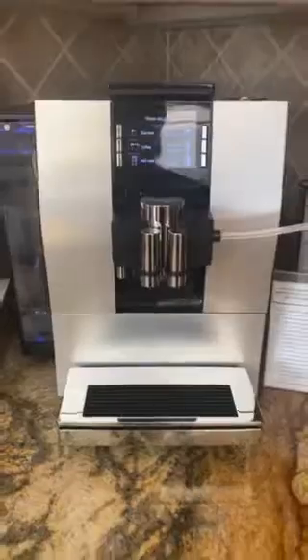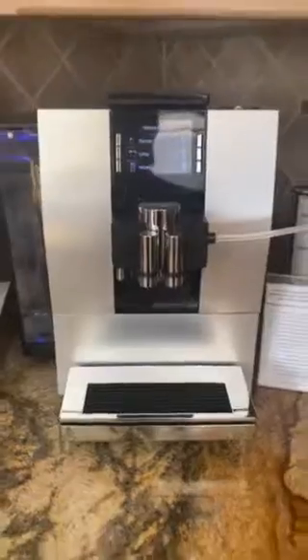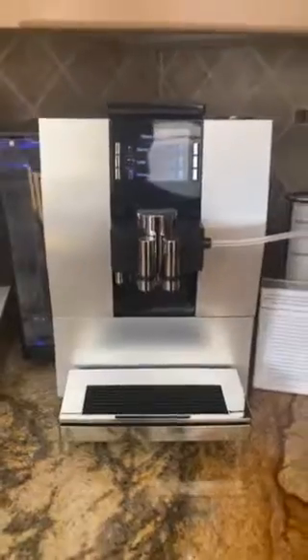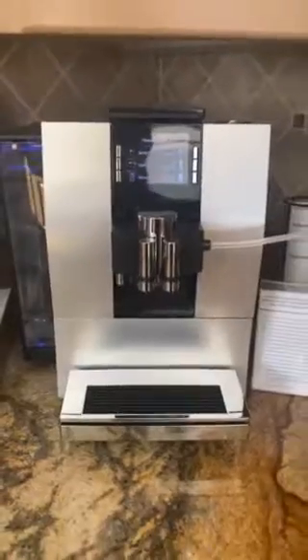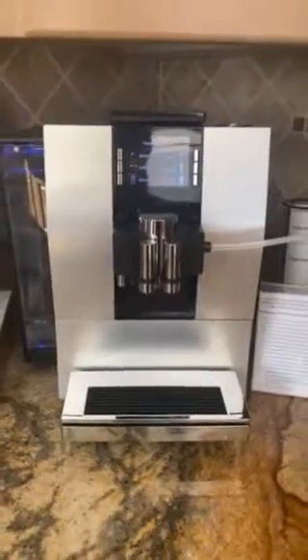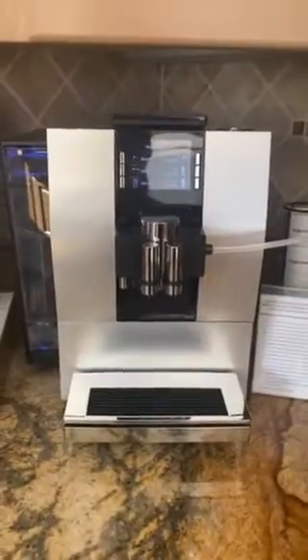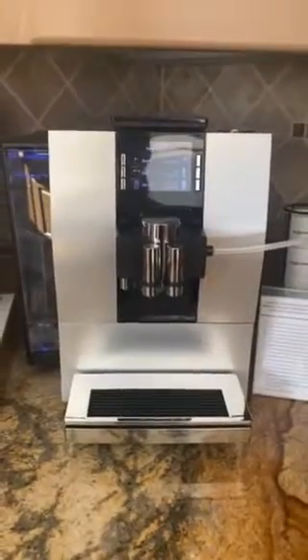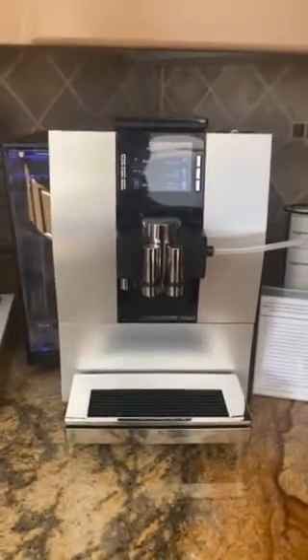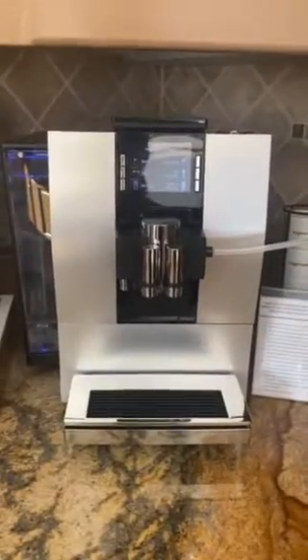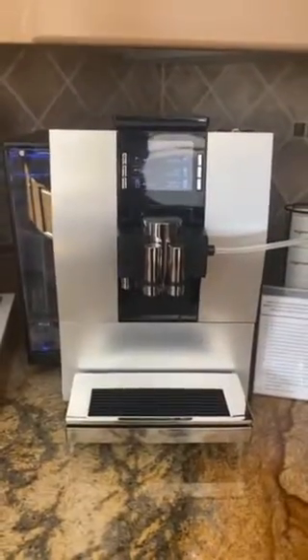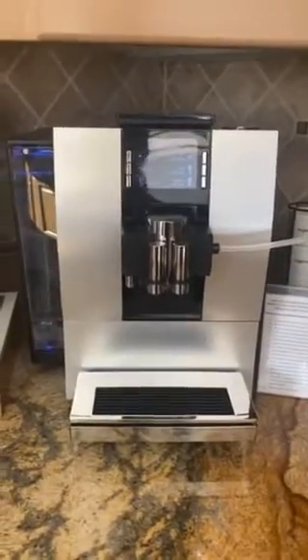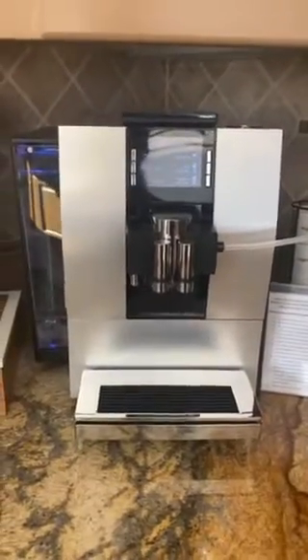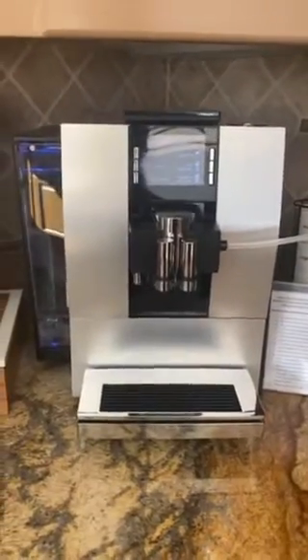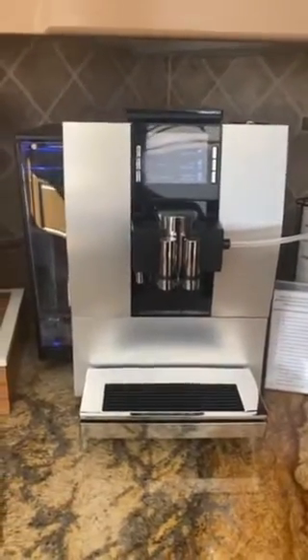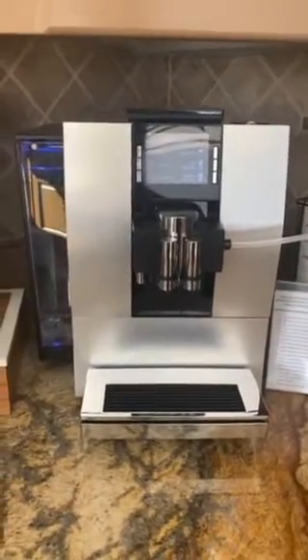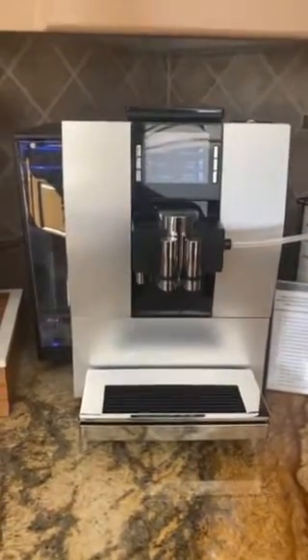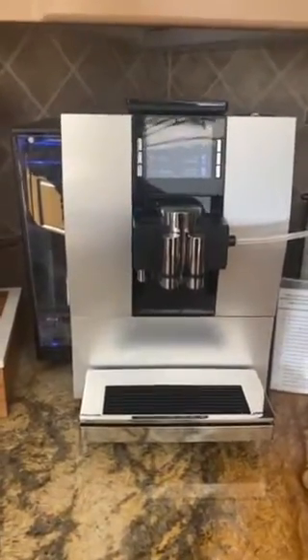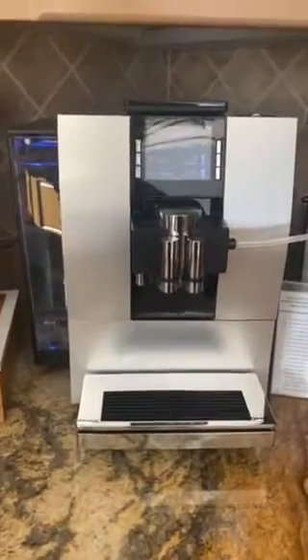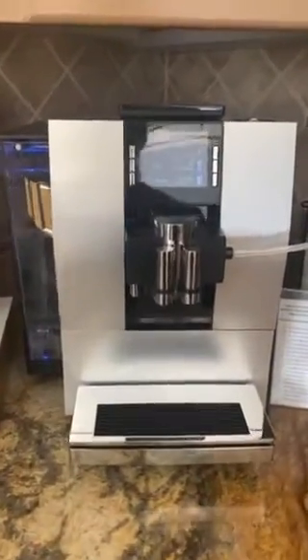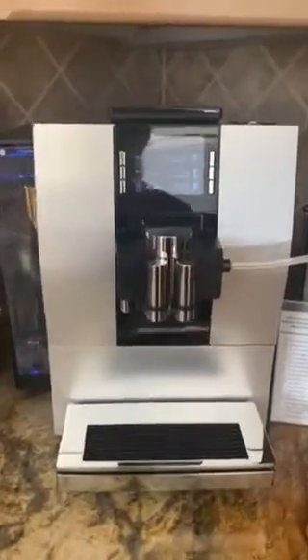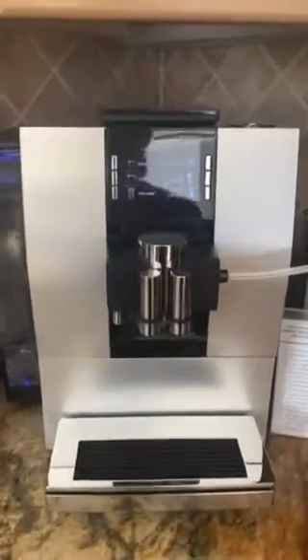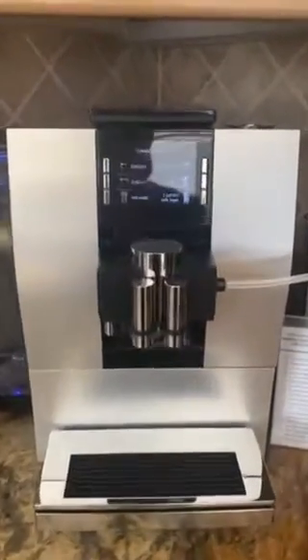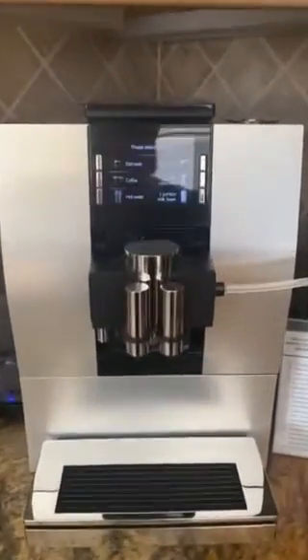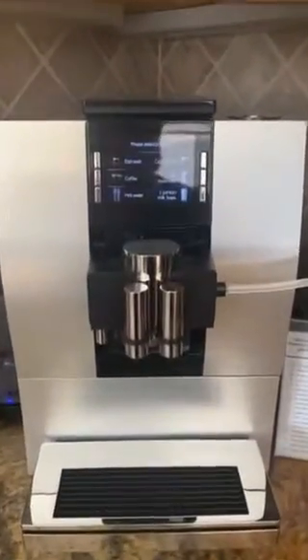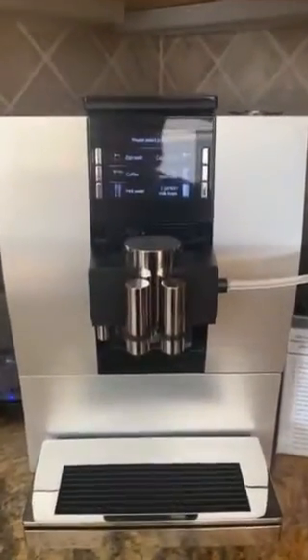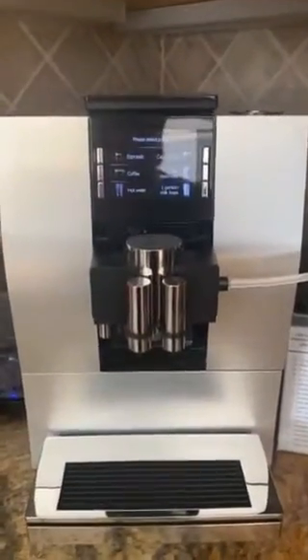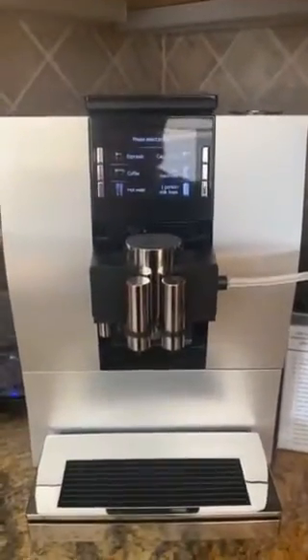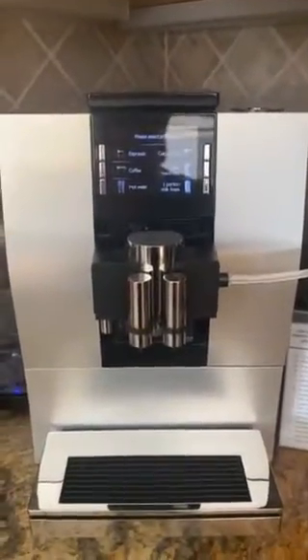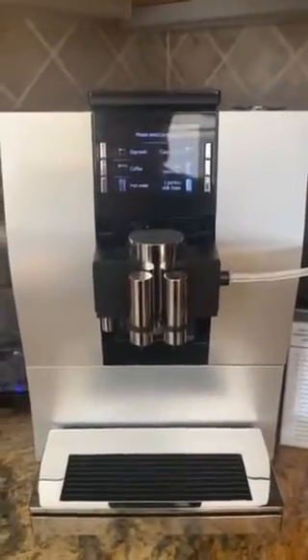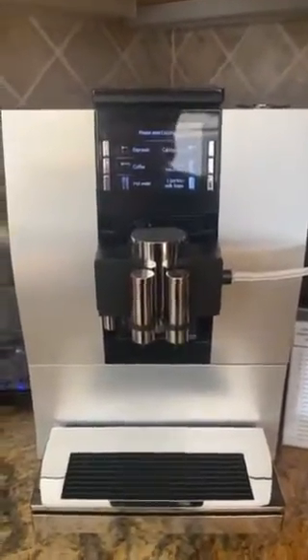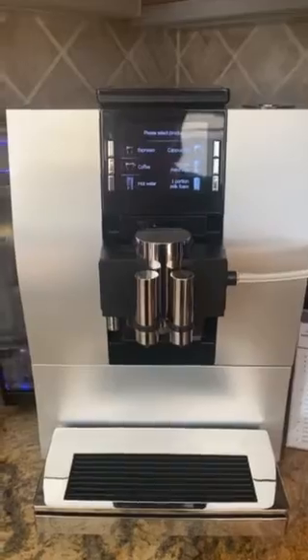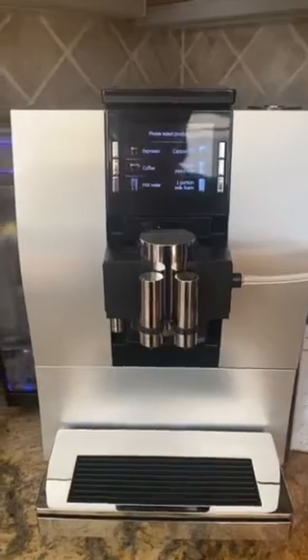Welcome to our house. I hope you love coffee. This is our Jura fully automatic espresso maker.